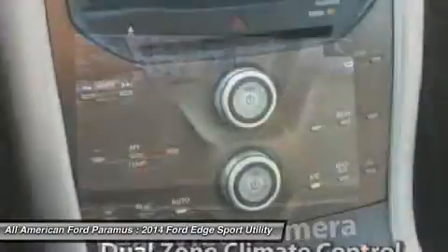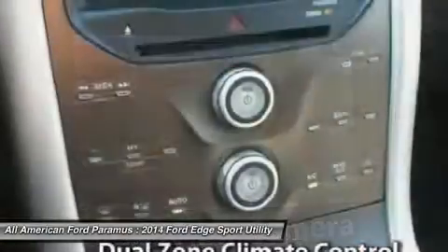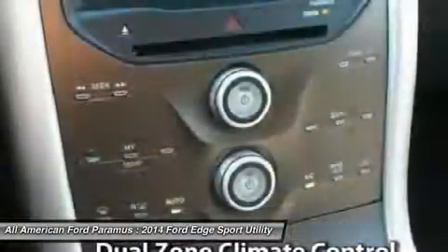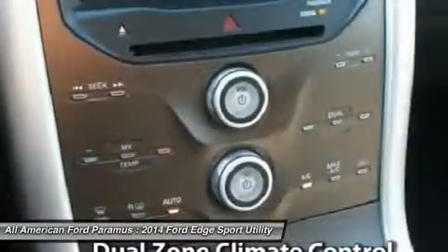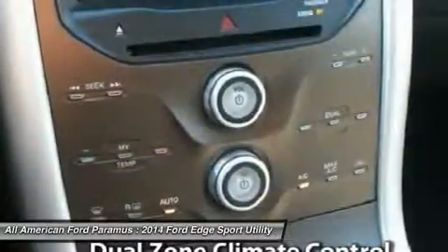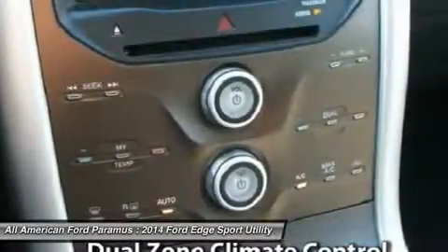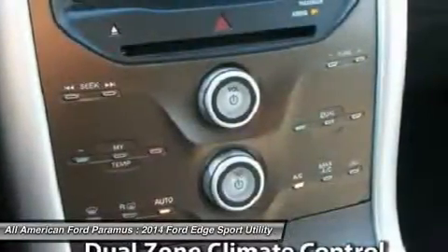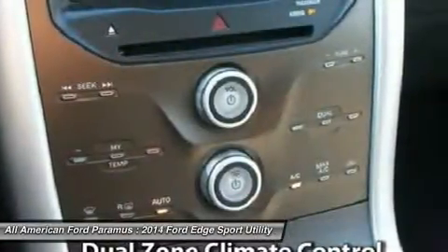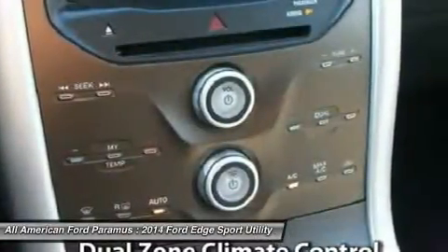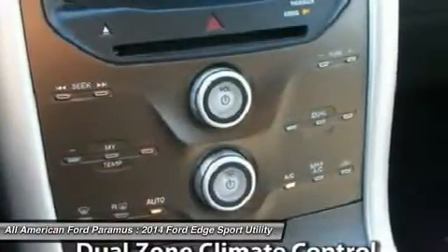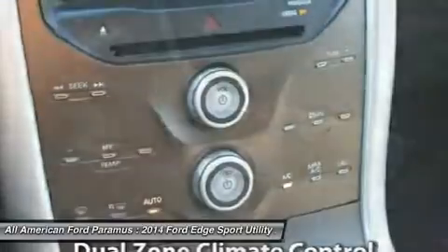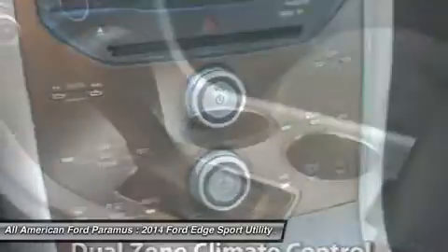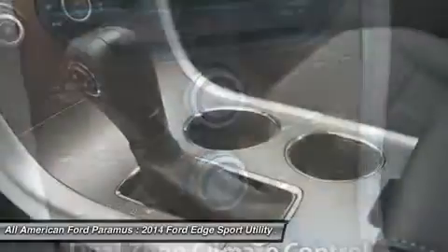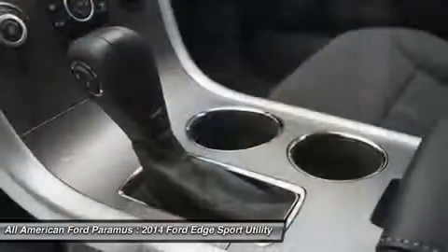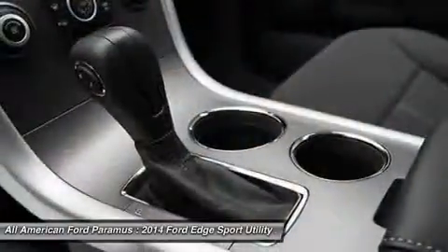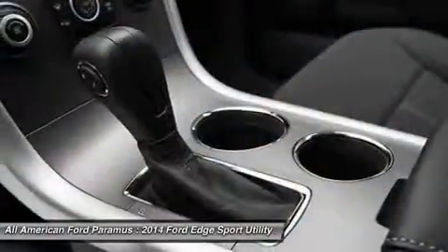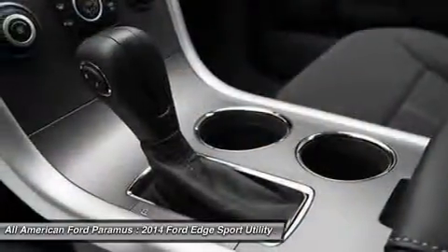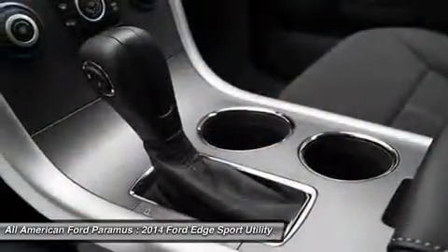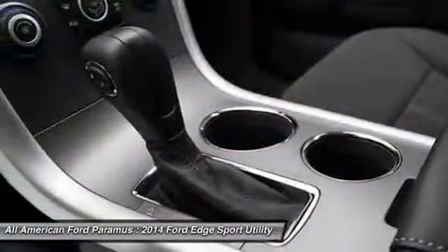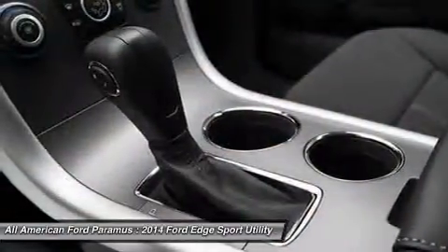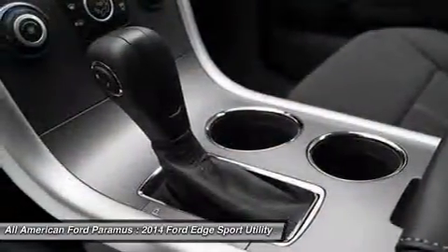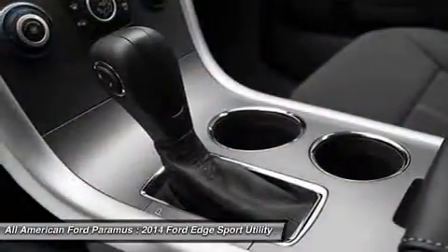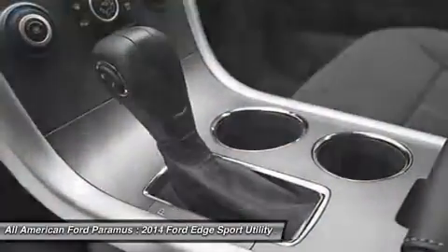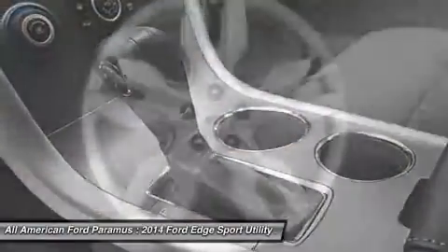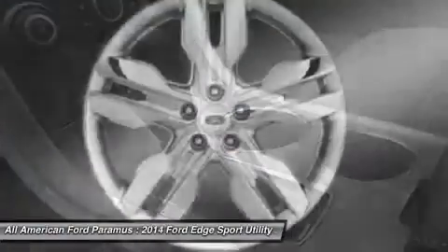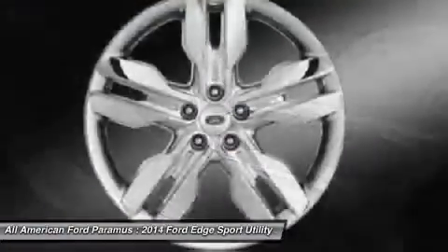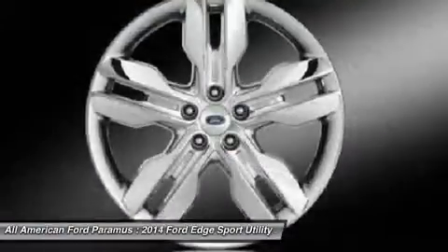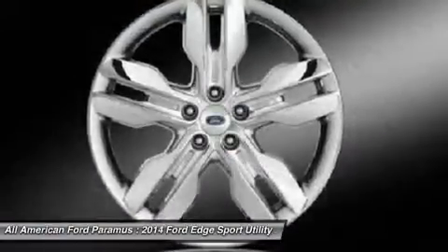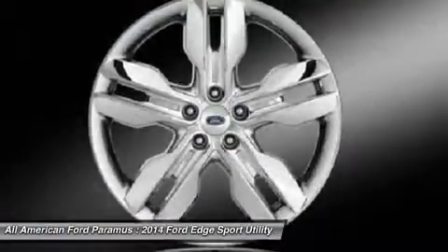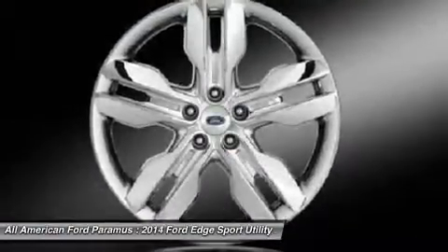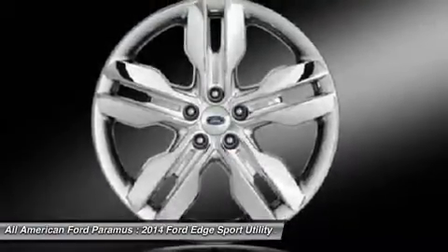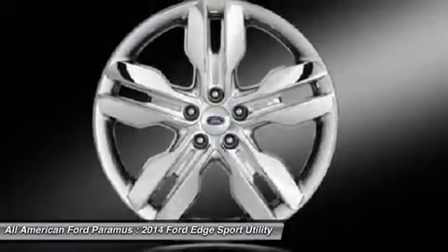Keyless entry, cruise control, aluminum wheels. This beauty will make even your house keys jealous. Drive it today.